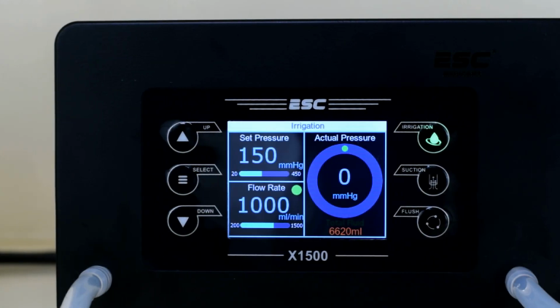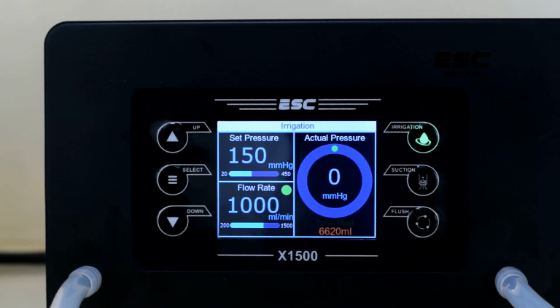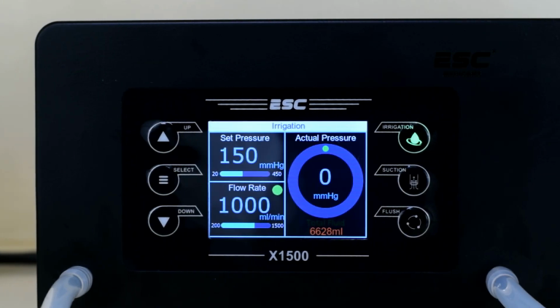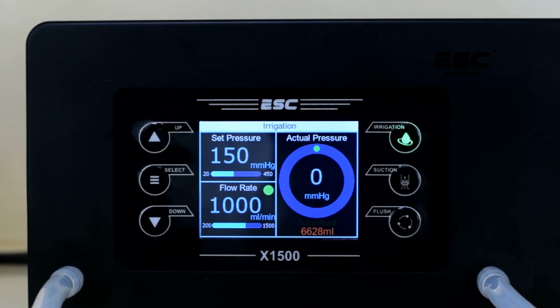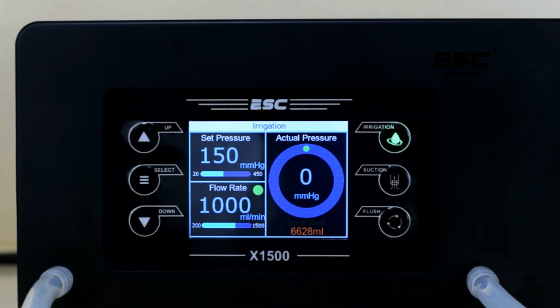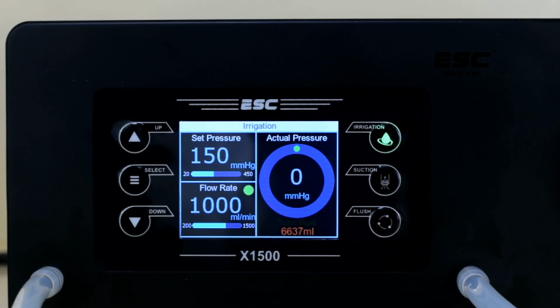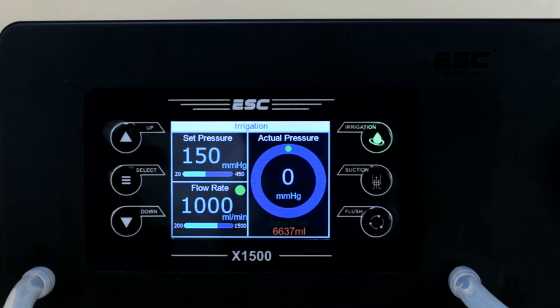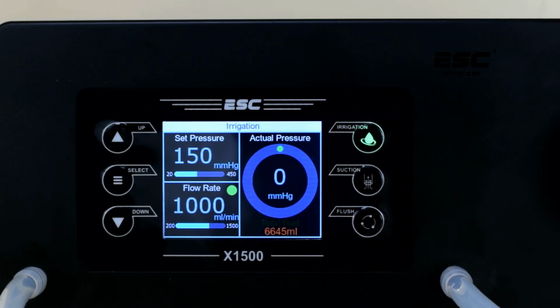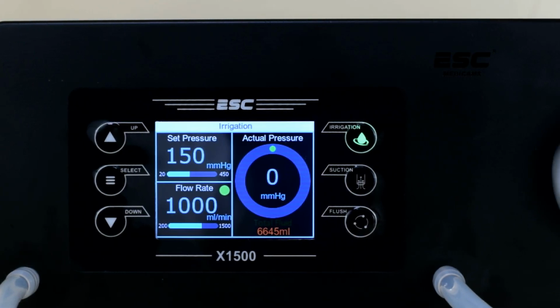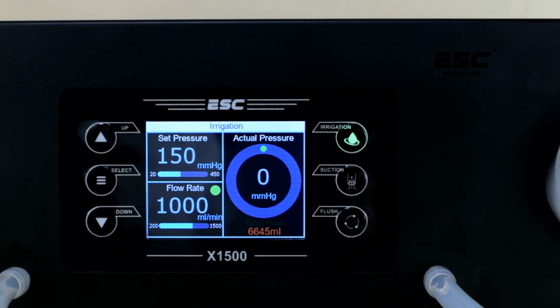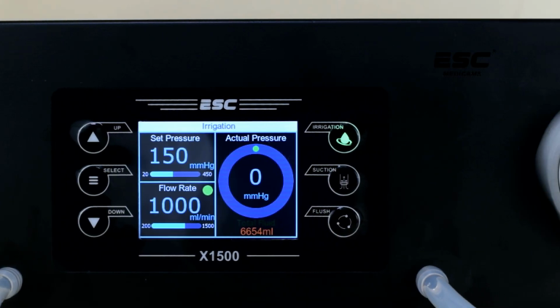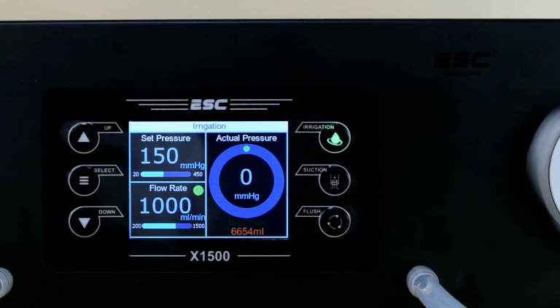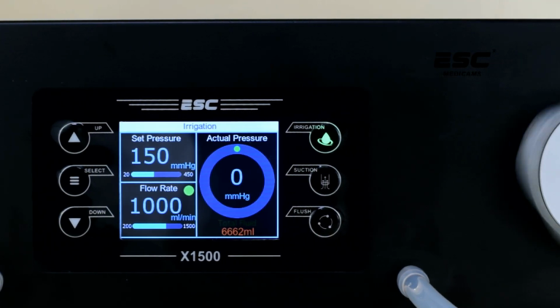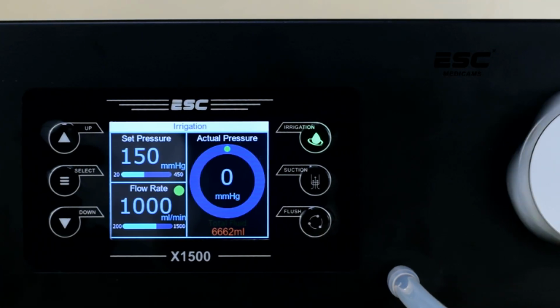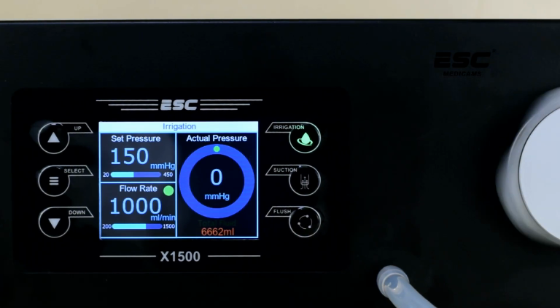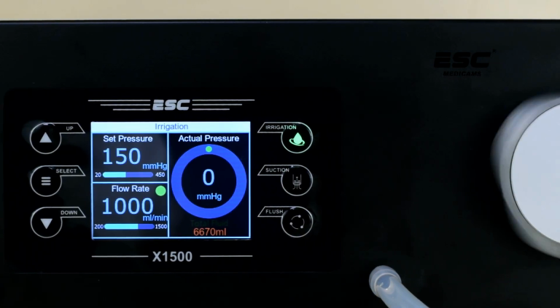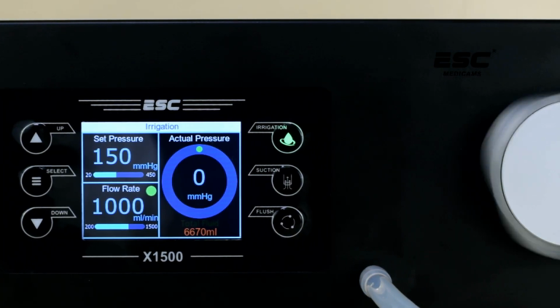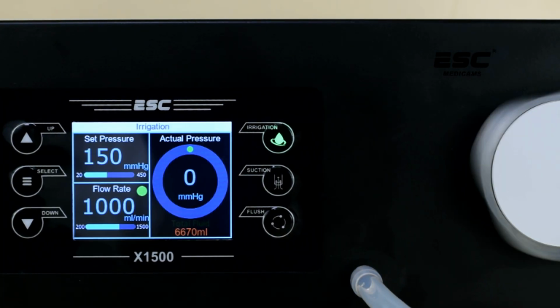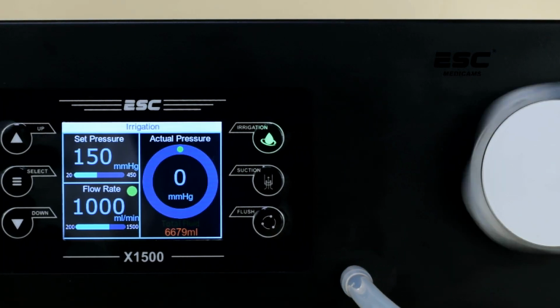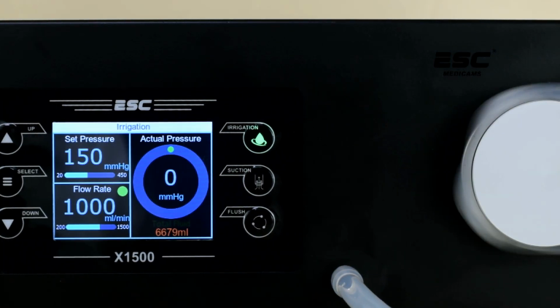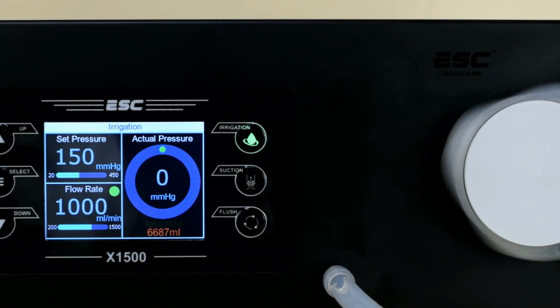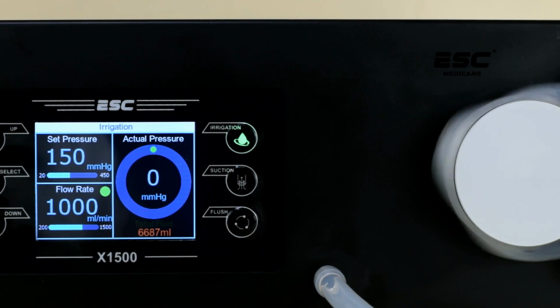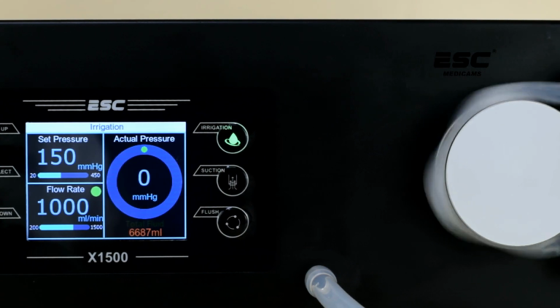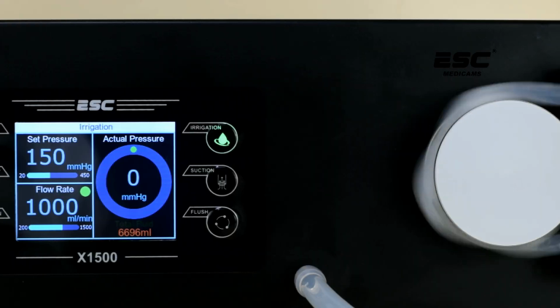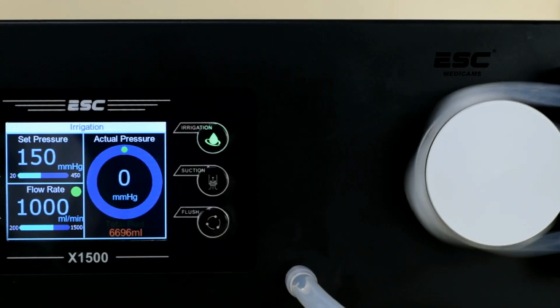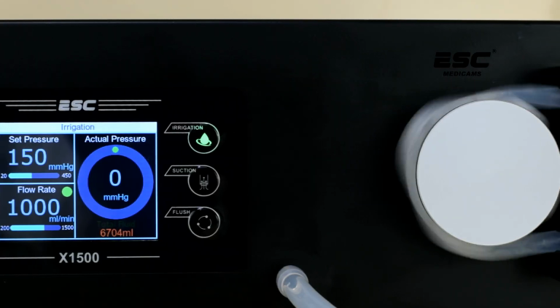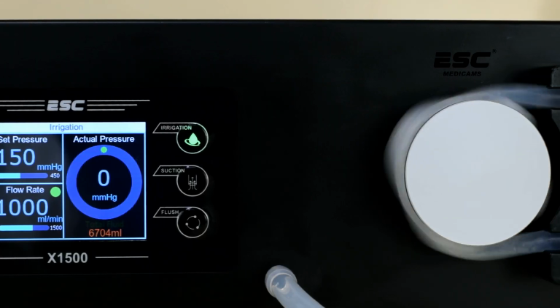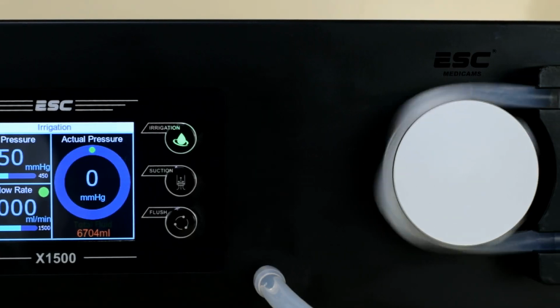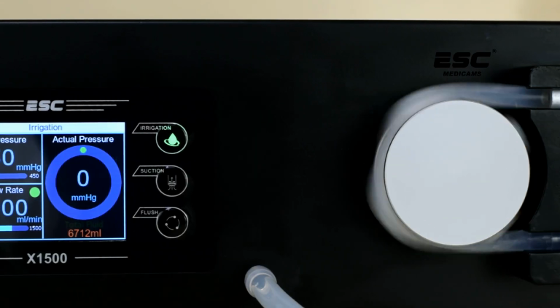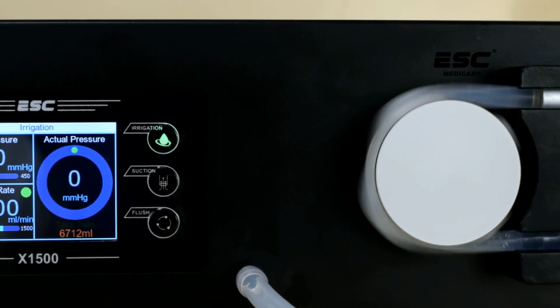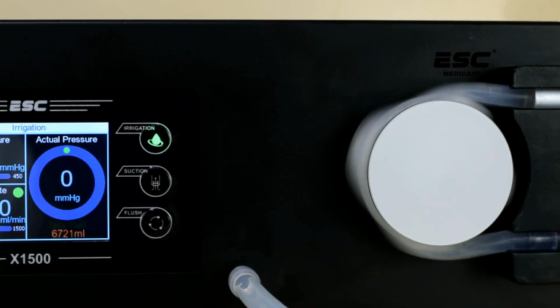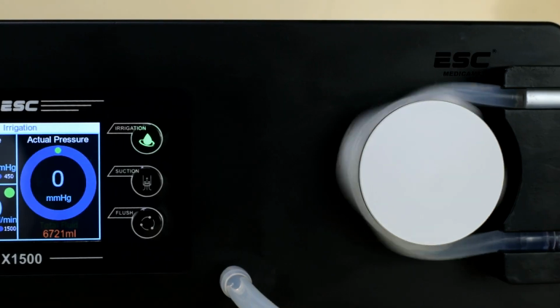ESC Medicam Suction and Irrigation Pump. Experience the smarter way of fluid management.